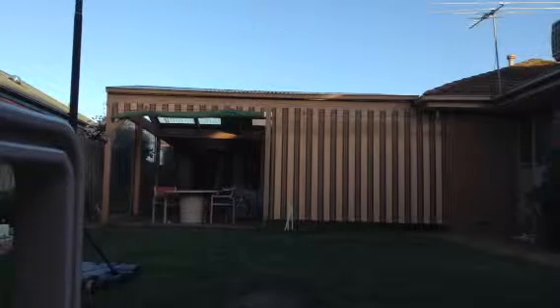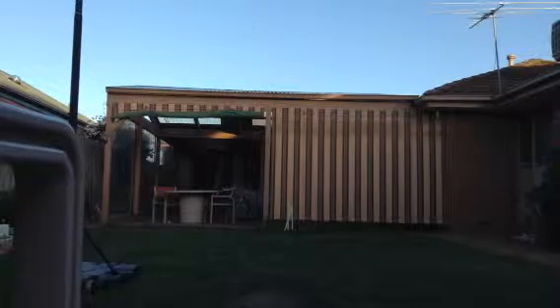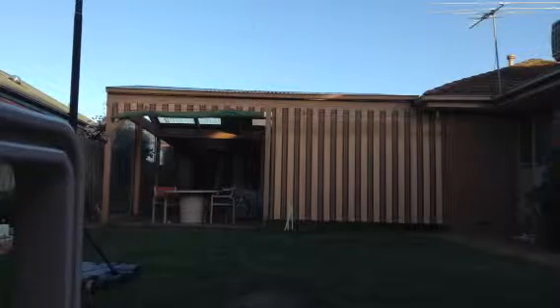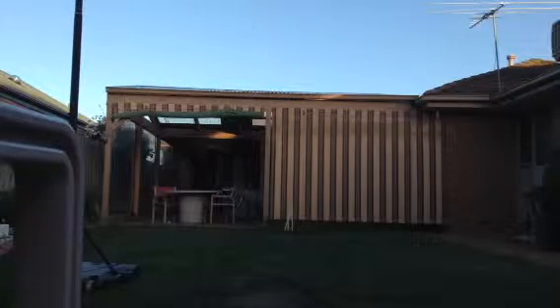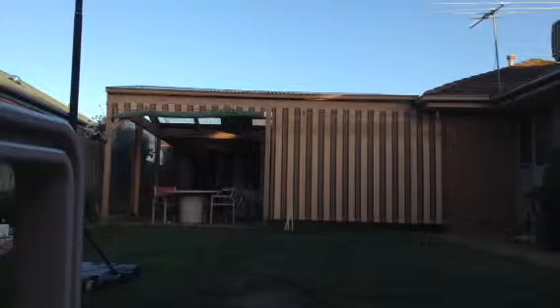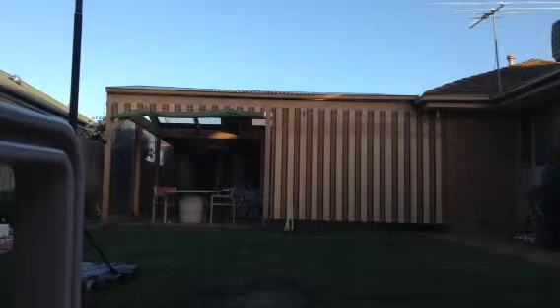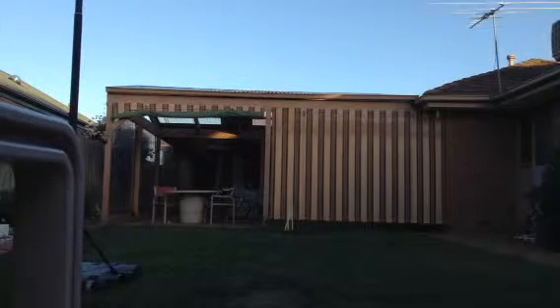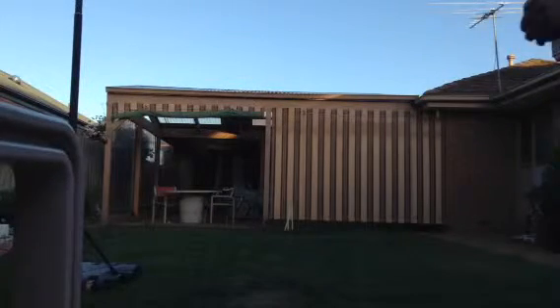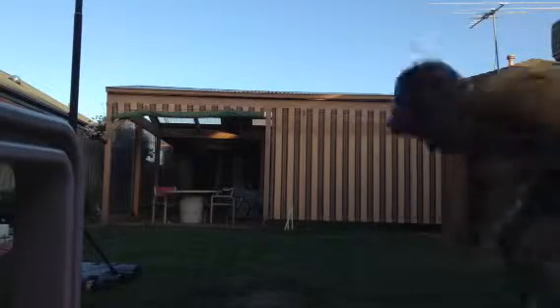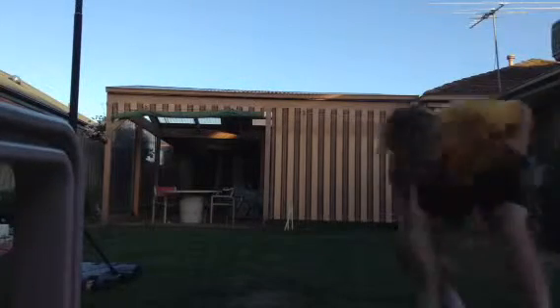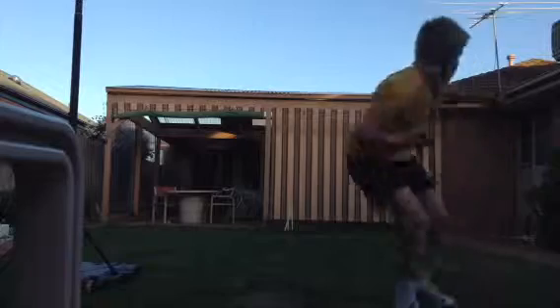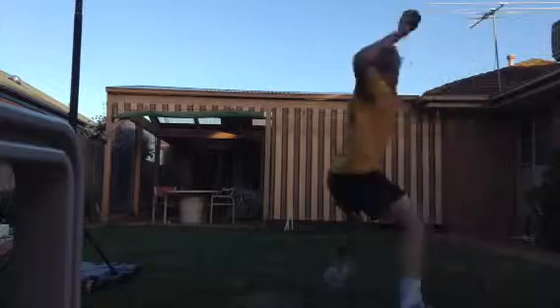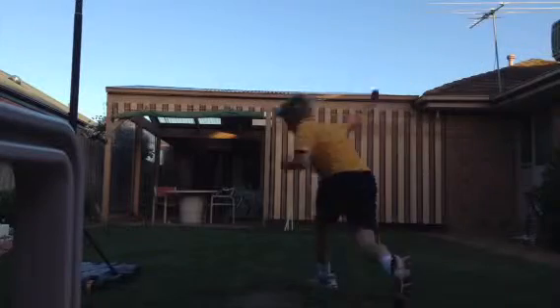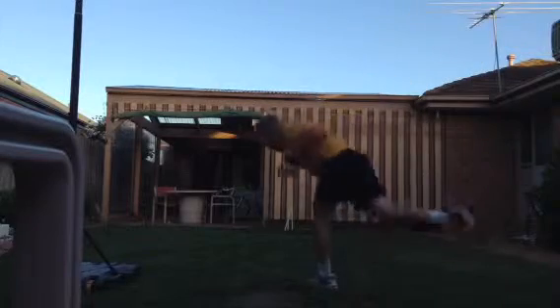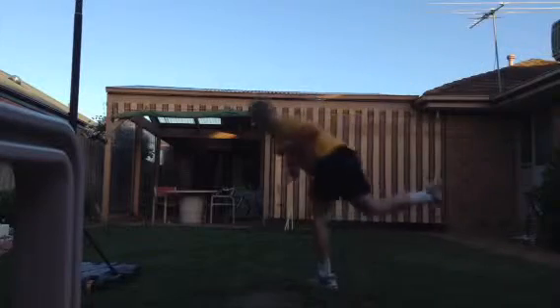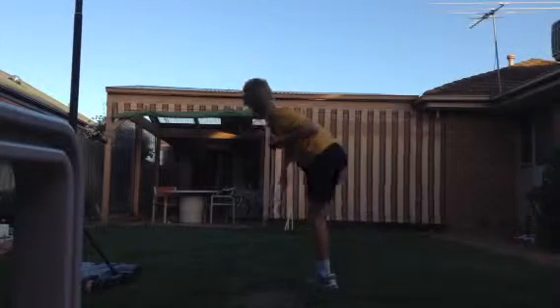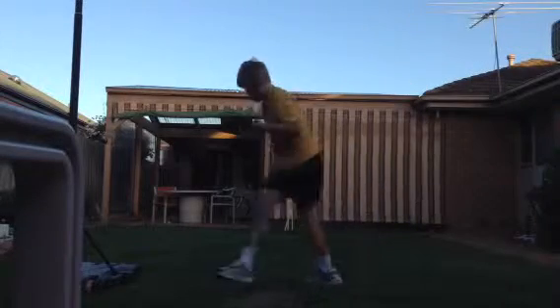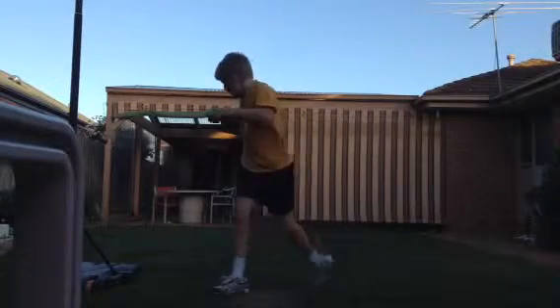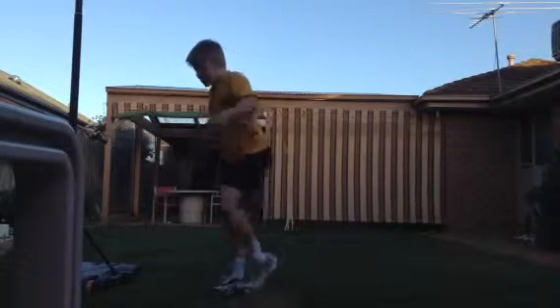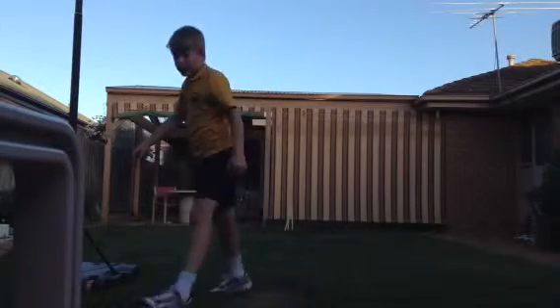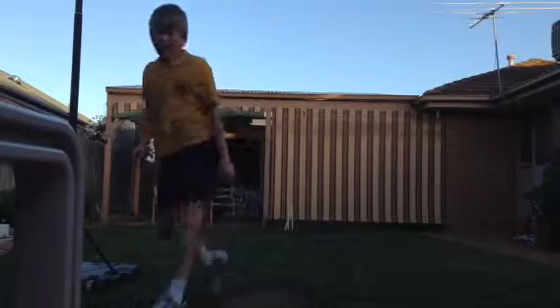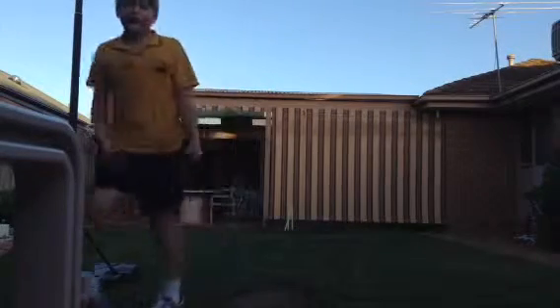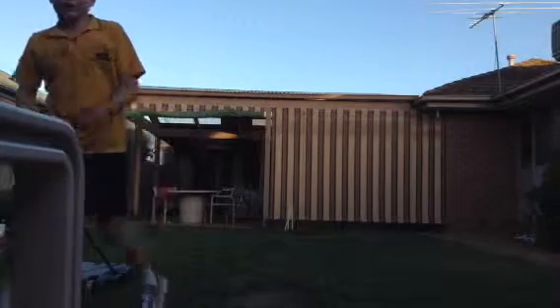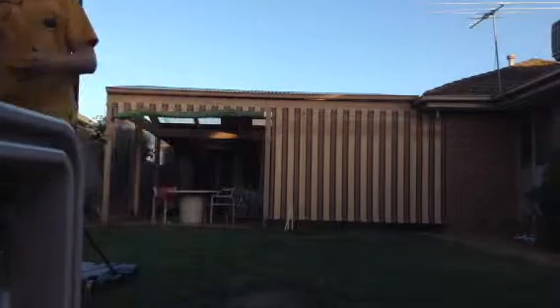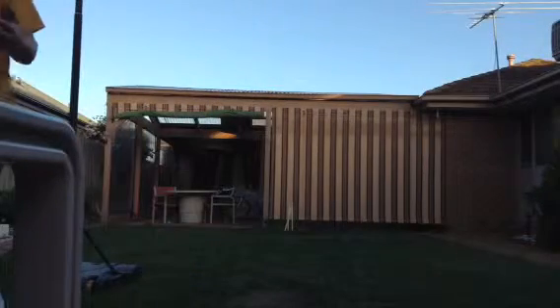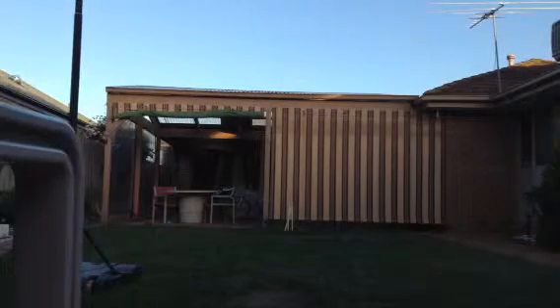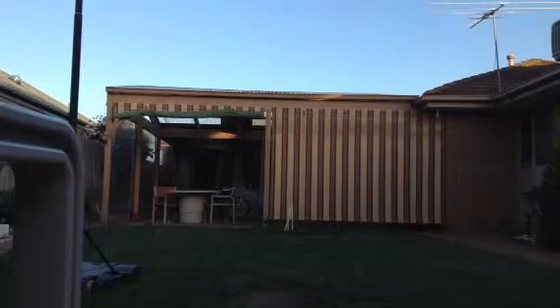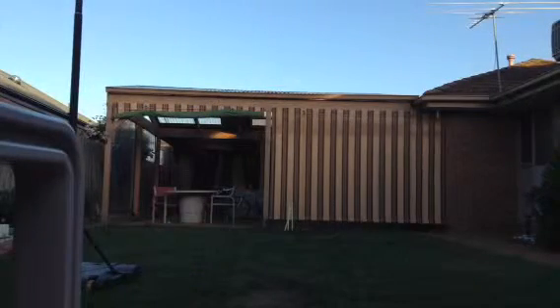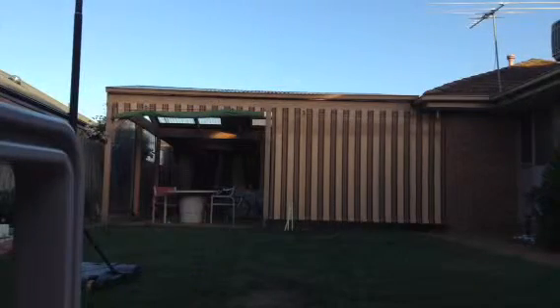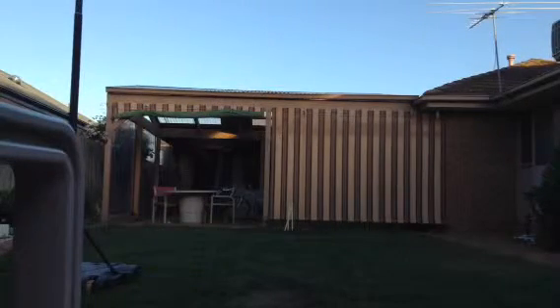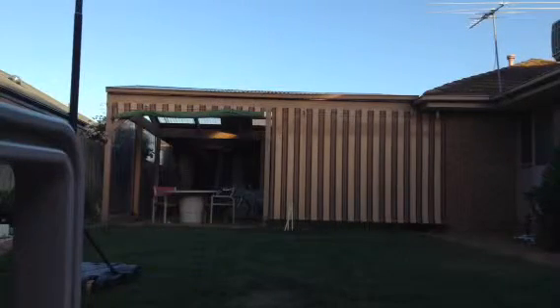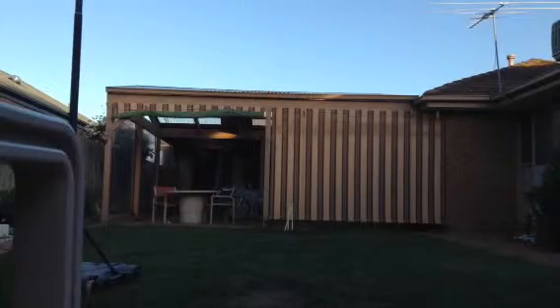Let's do the roll one again. Get the ball. Power. That'll hit off stump again. Judge that, guys.